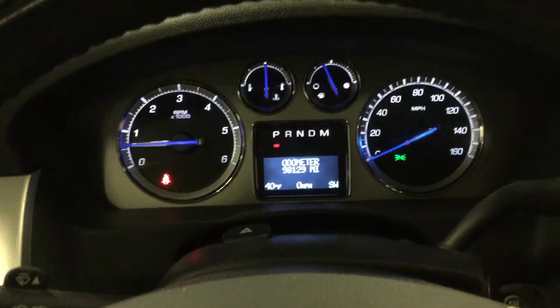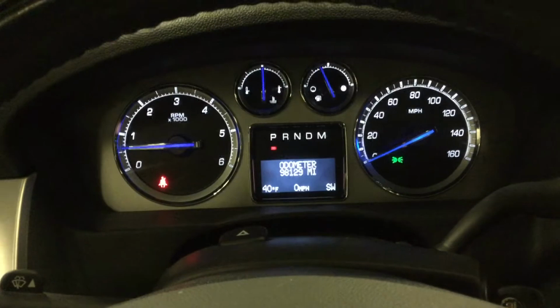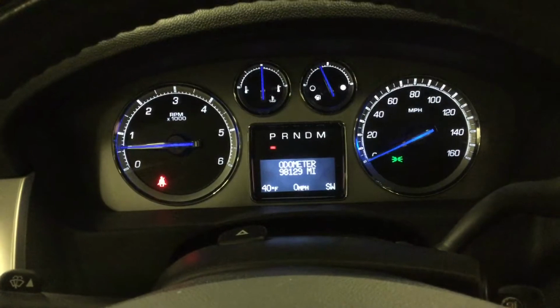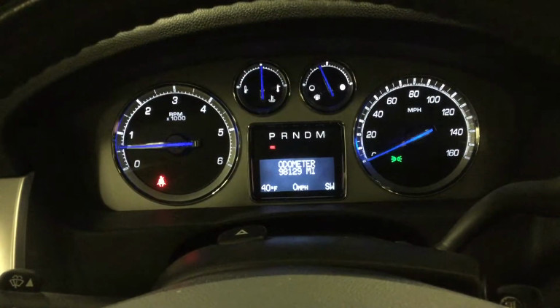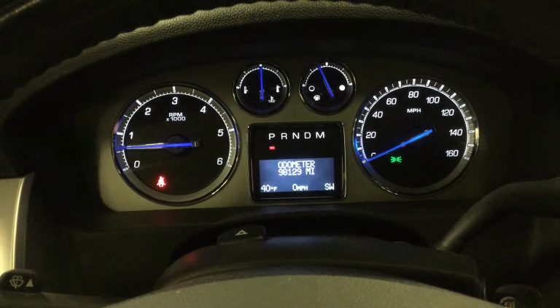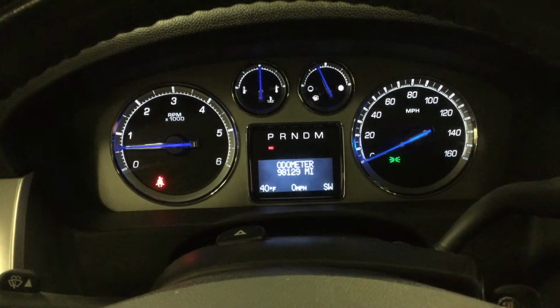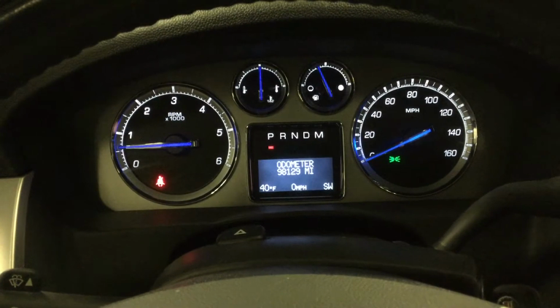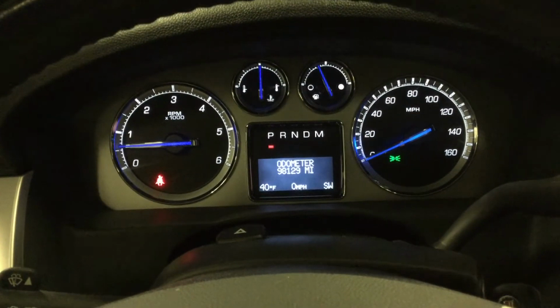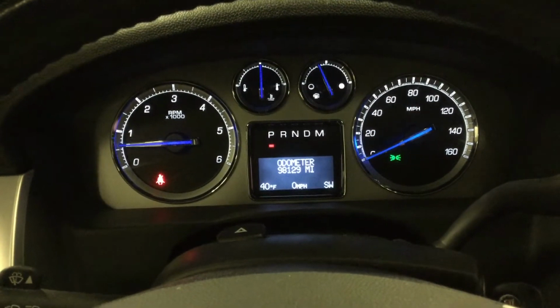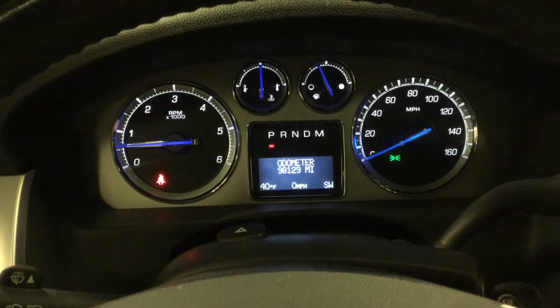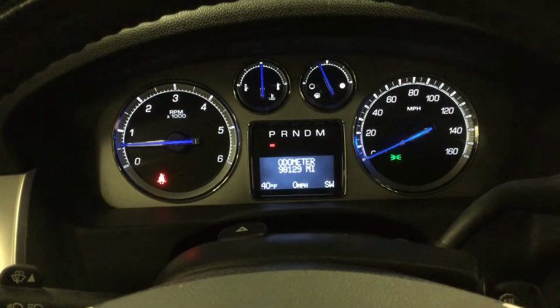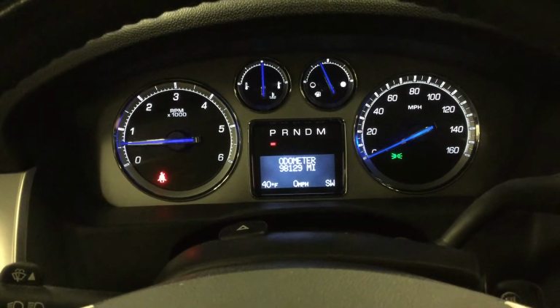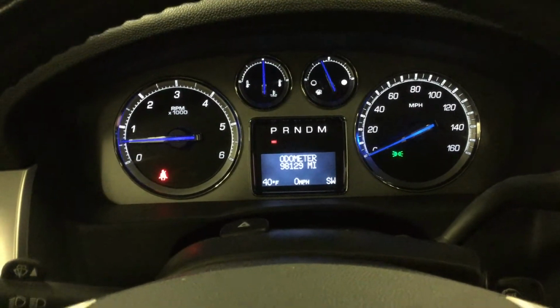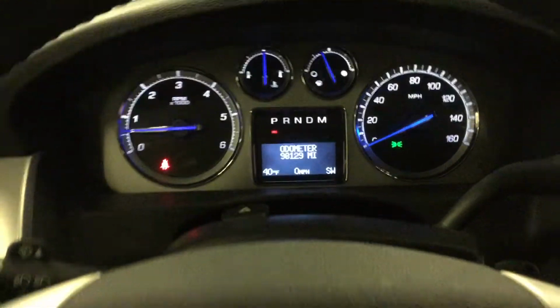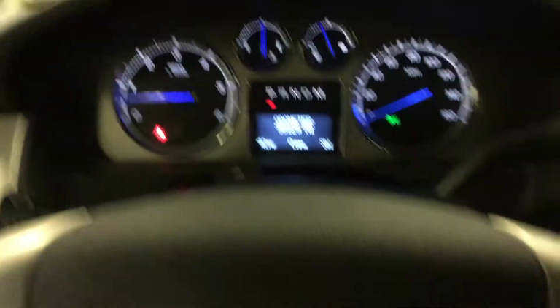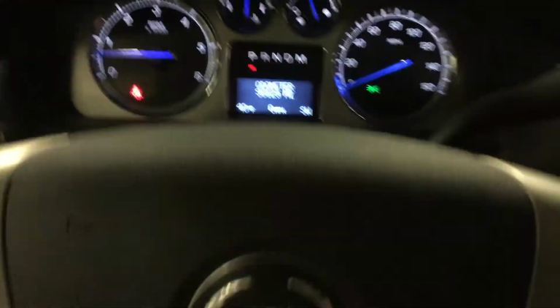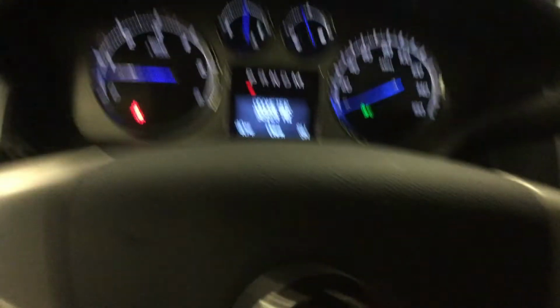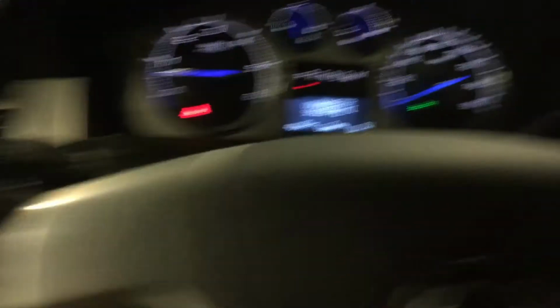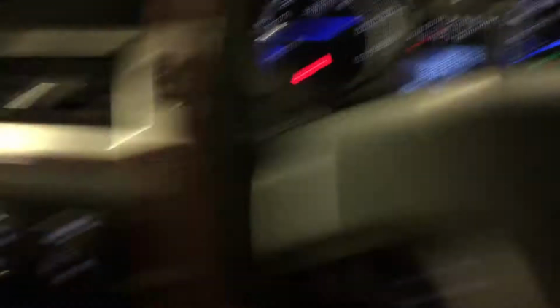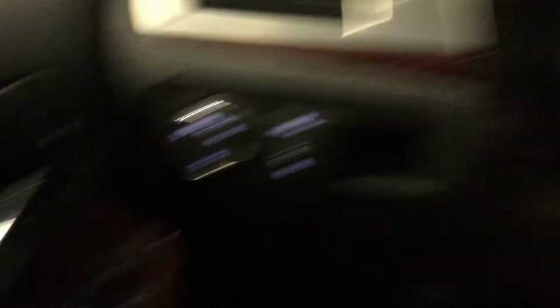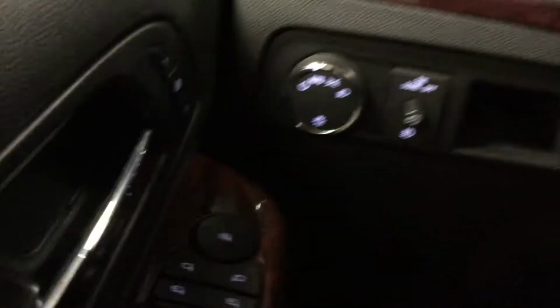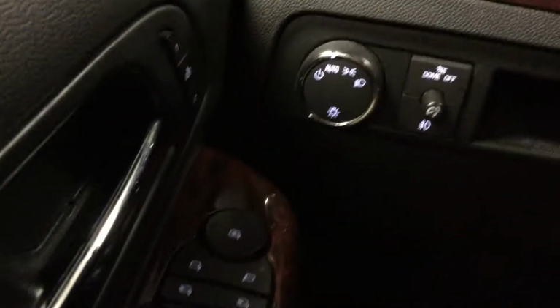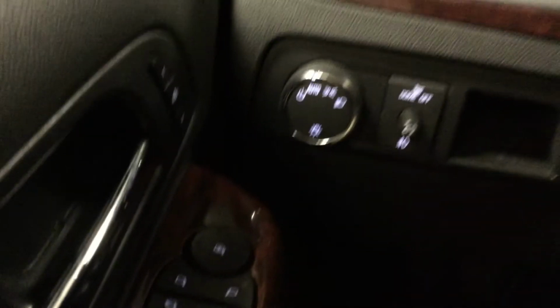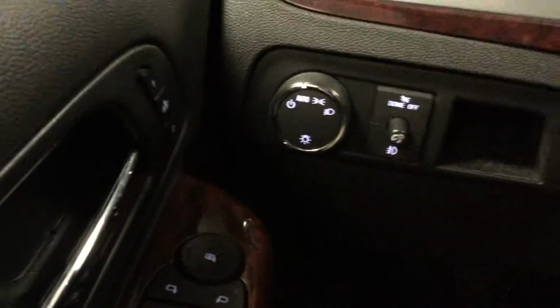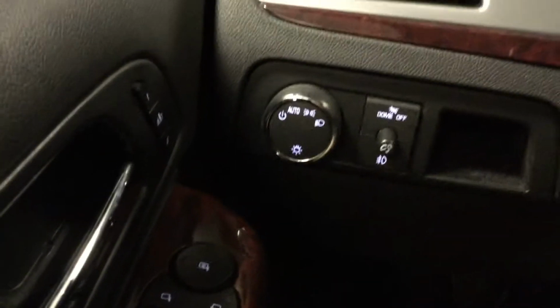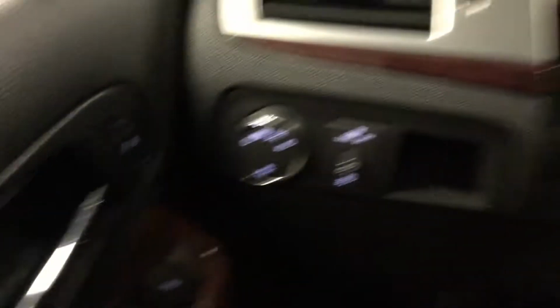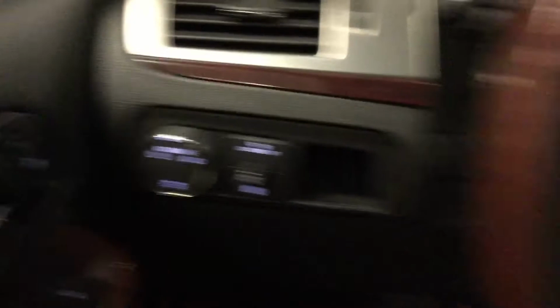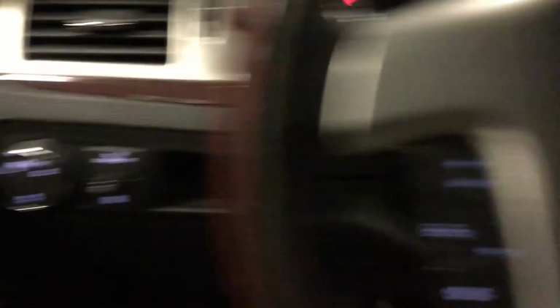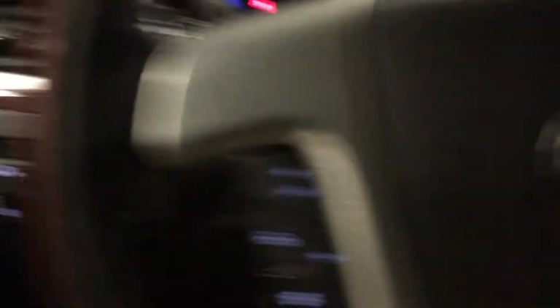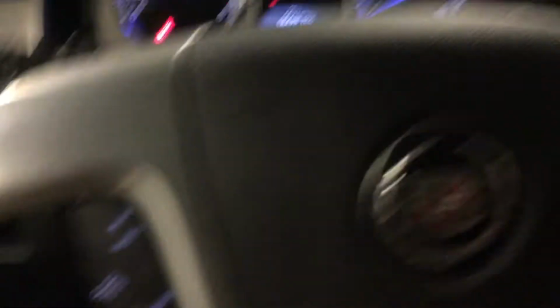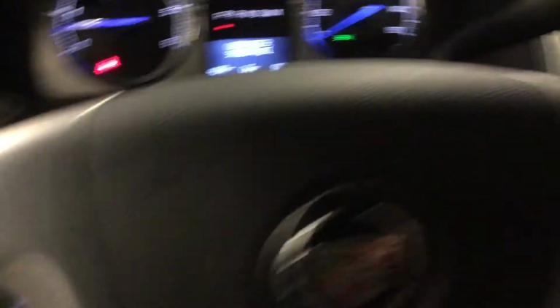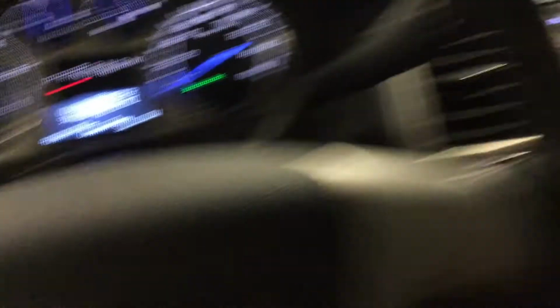The best part is it only has 98,129 miles. Couple of different components there as well.